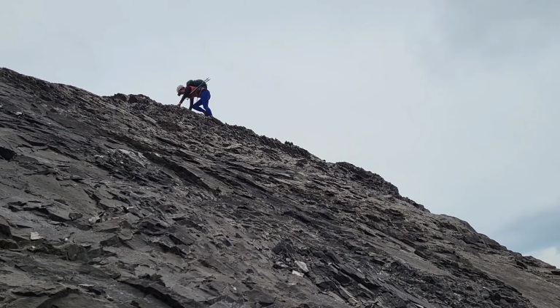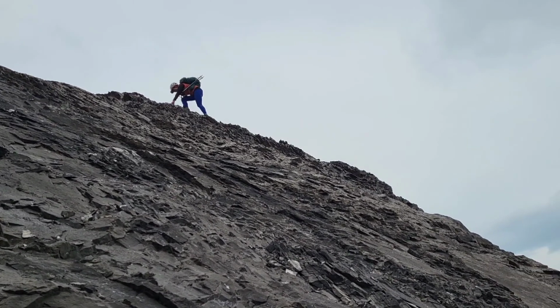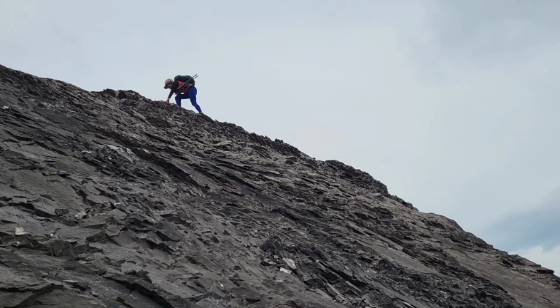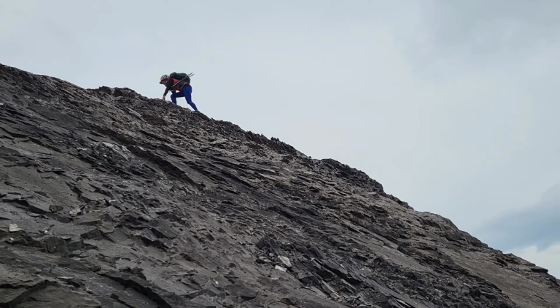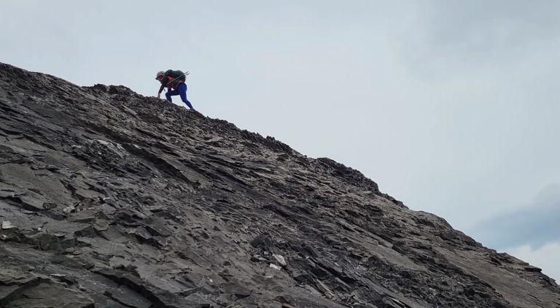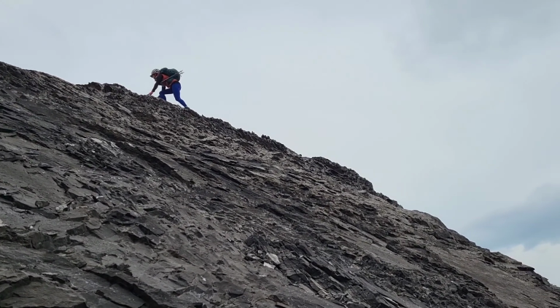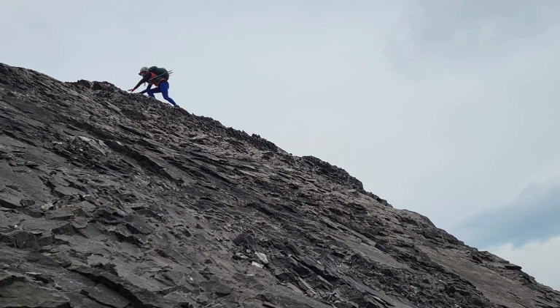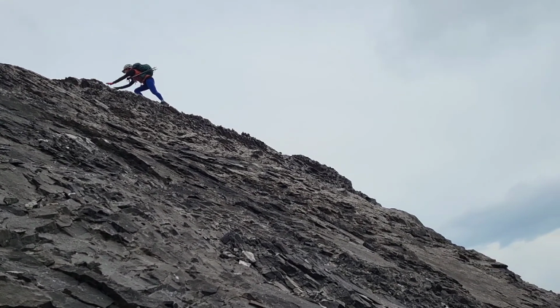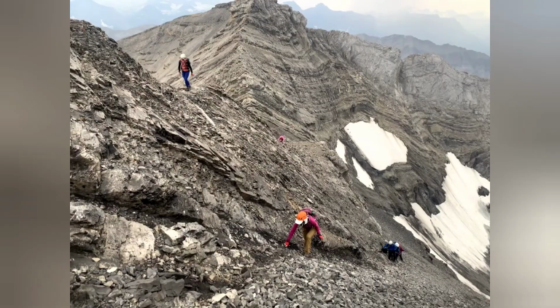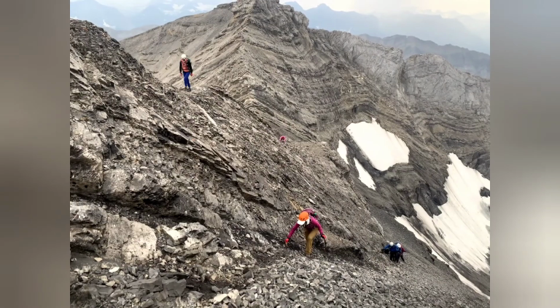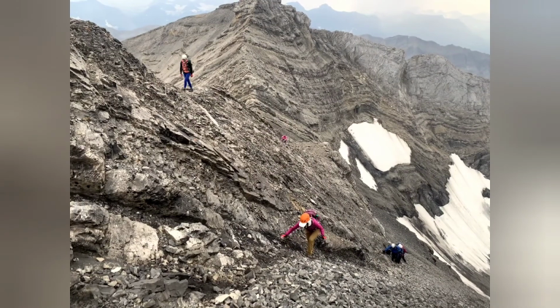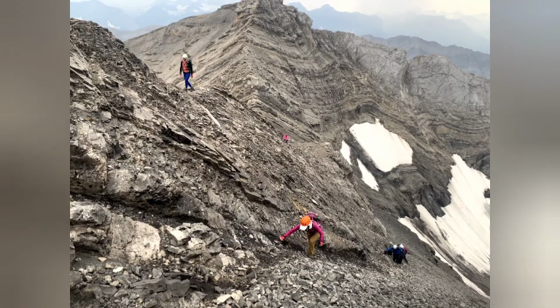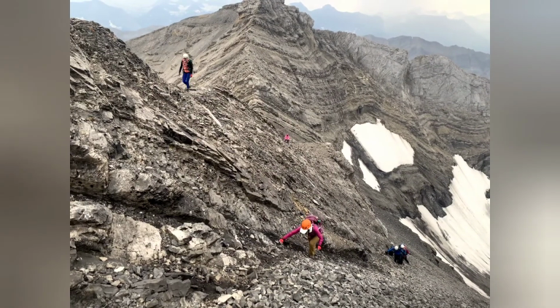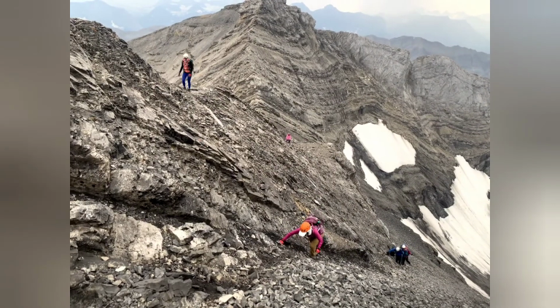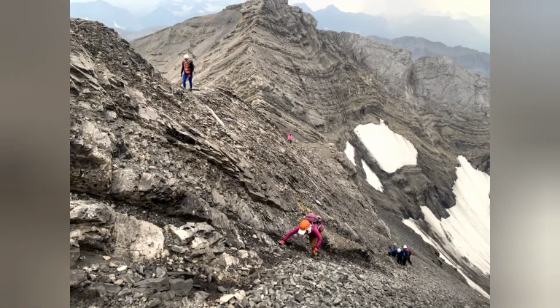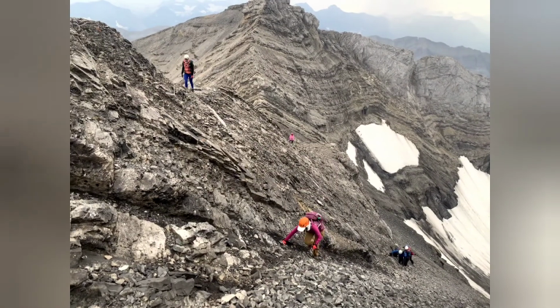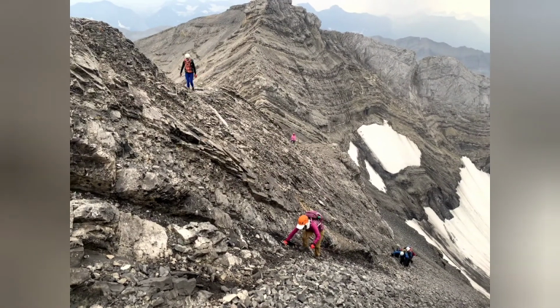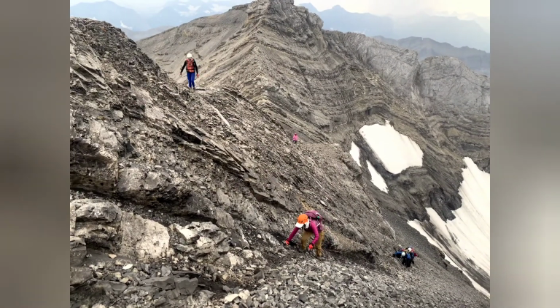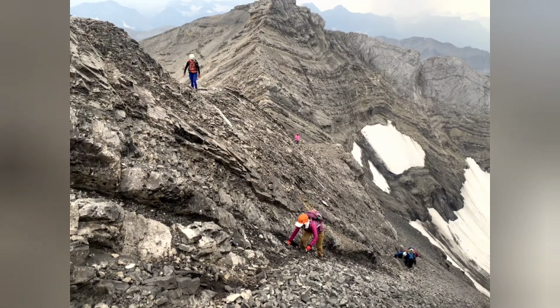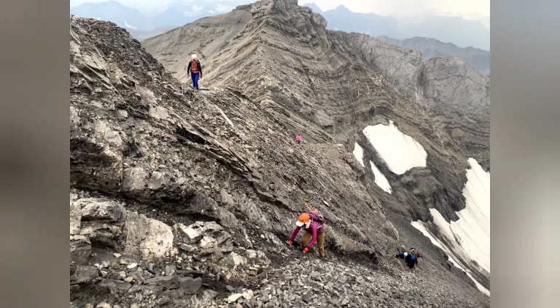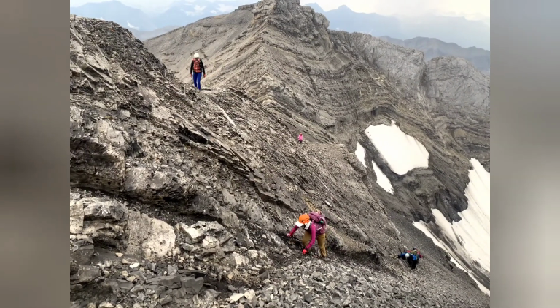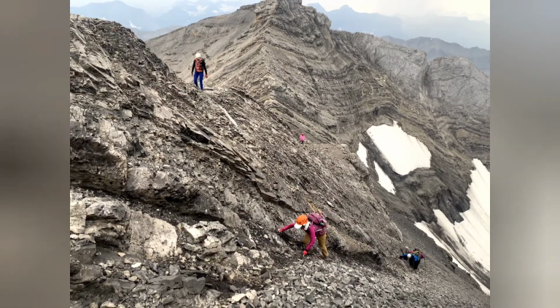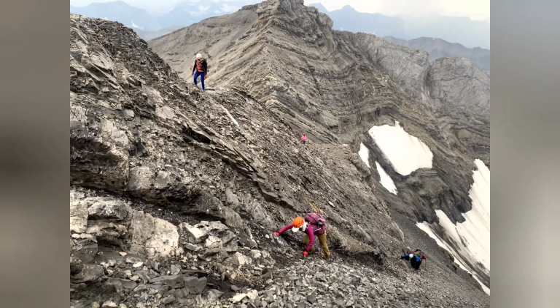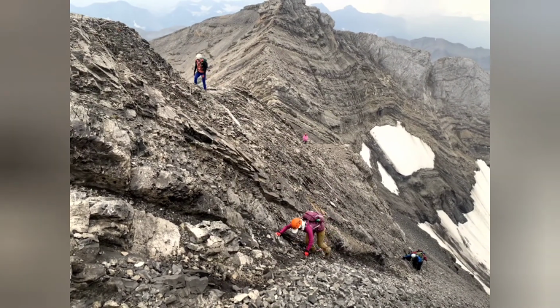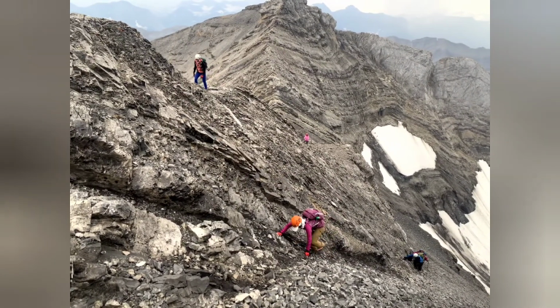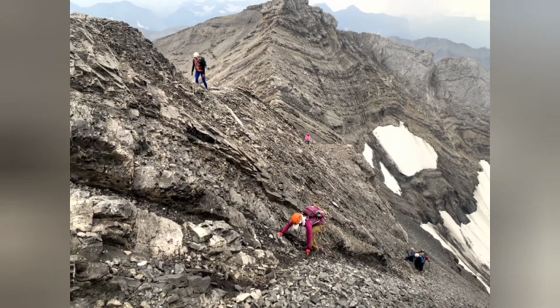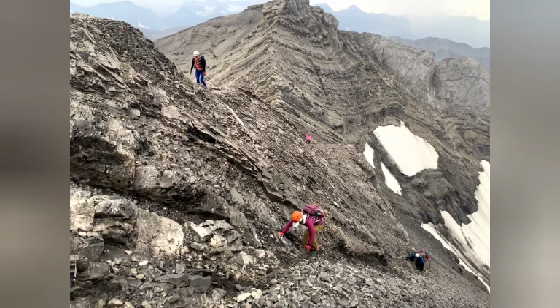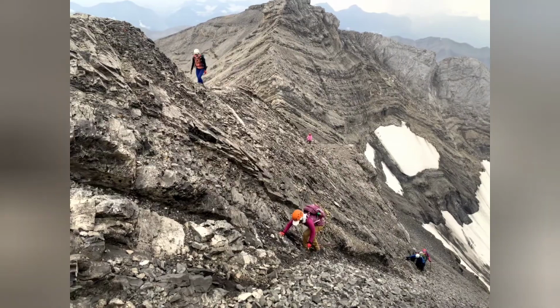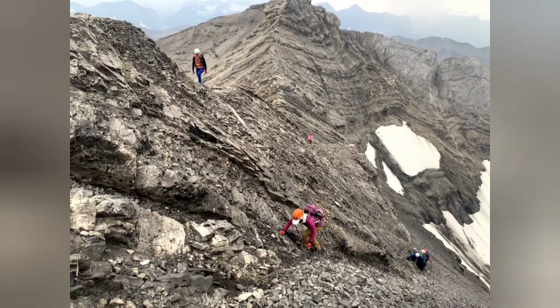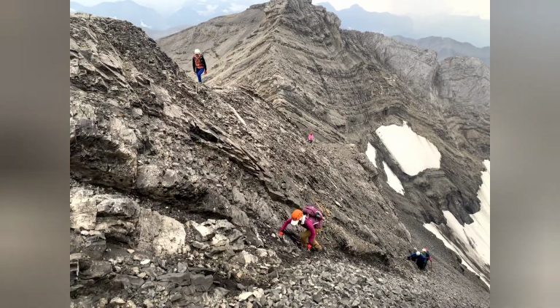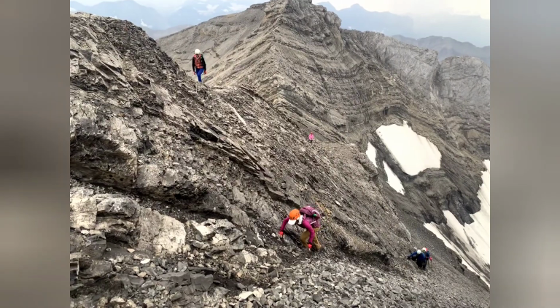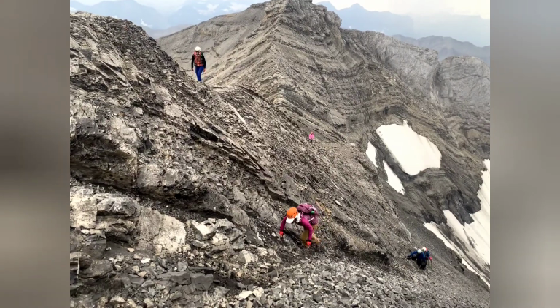Once on the col, stay on the ridge for a while until an unnamed peak which connects to the main summit.